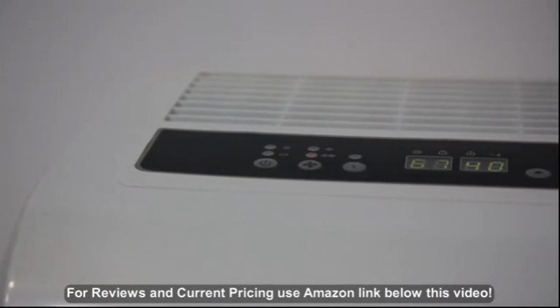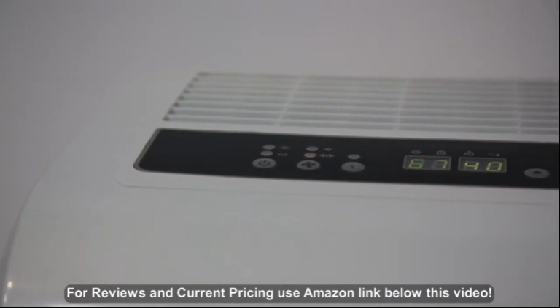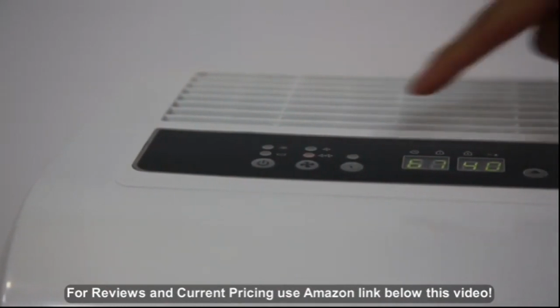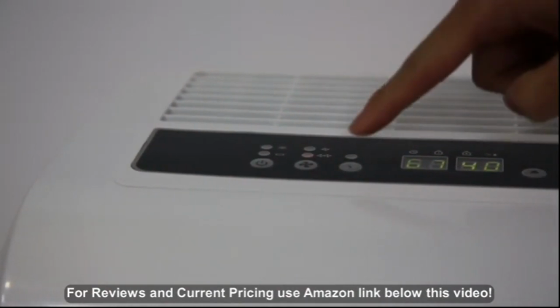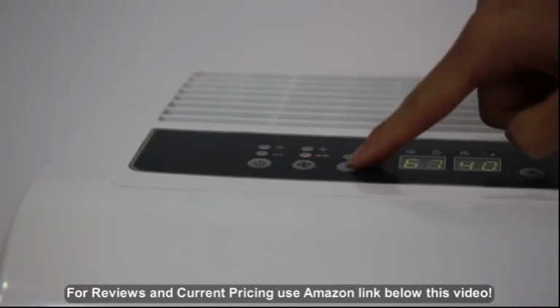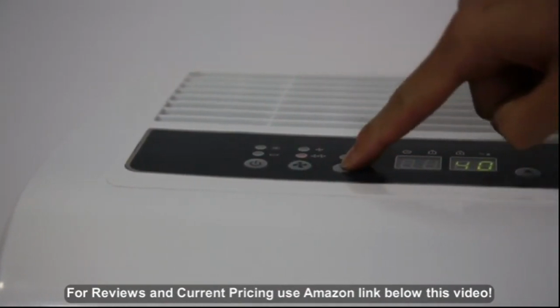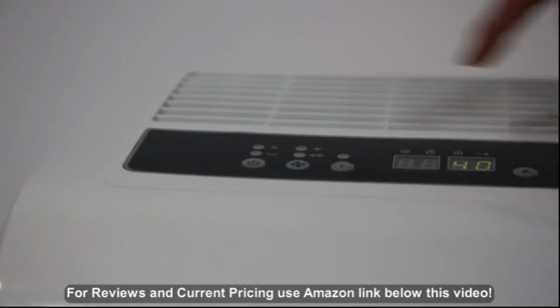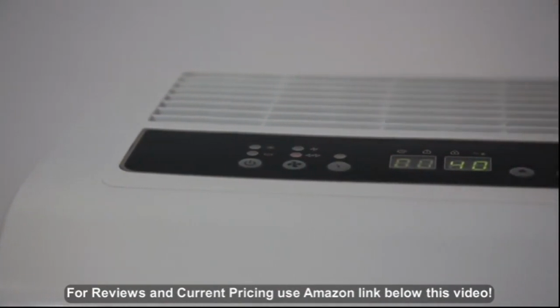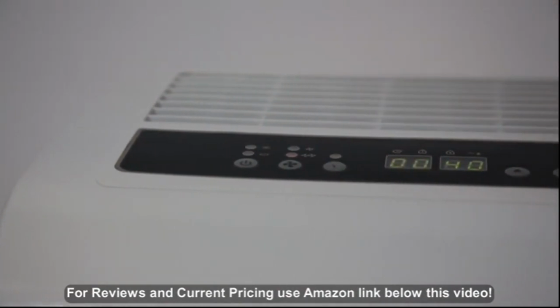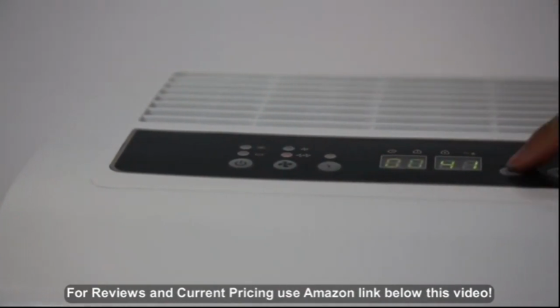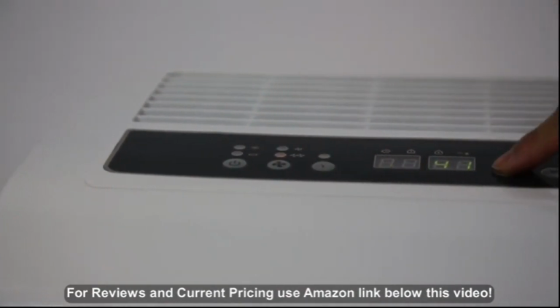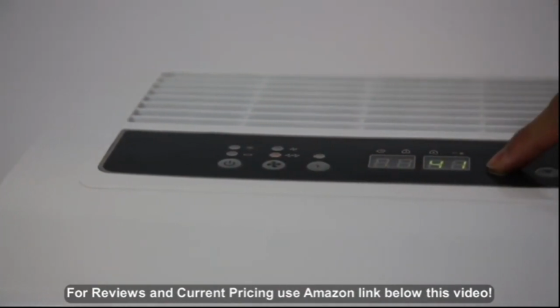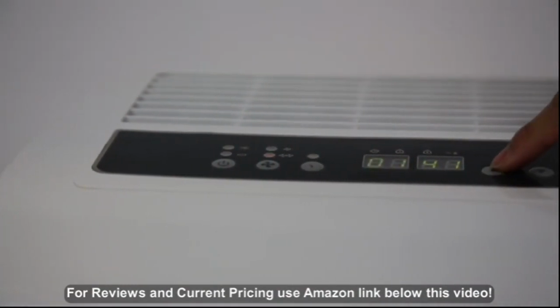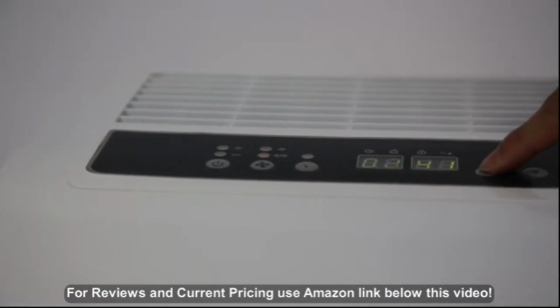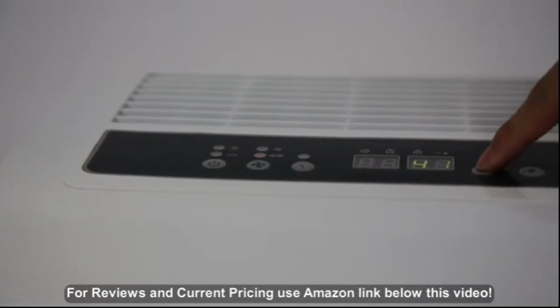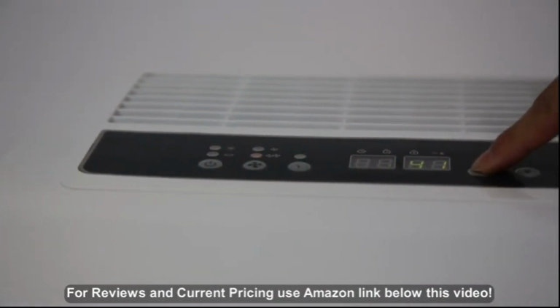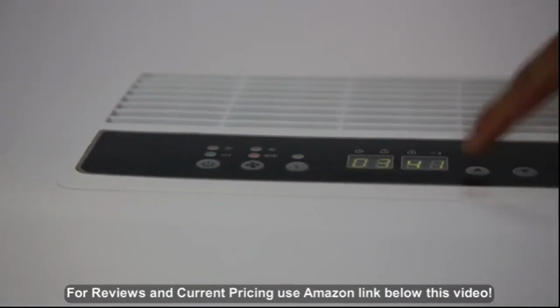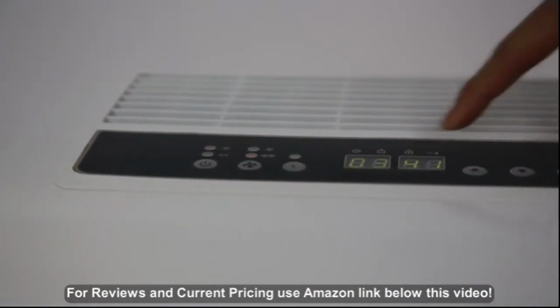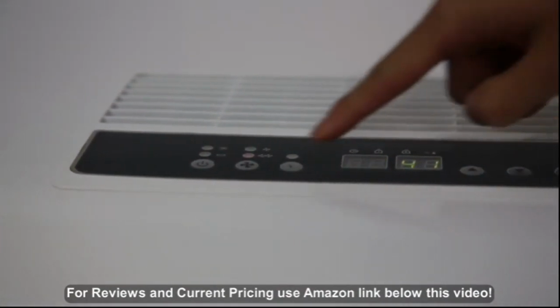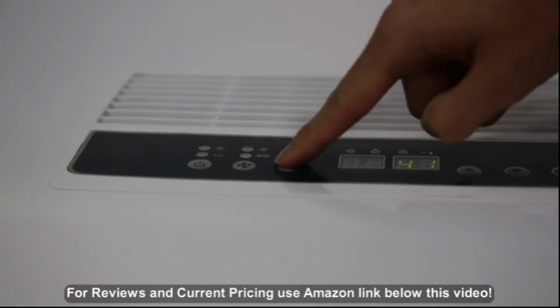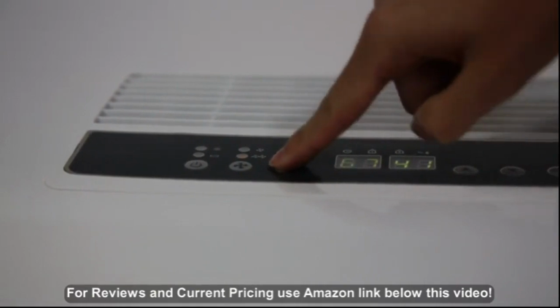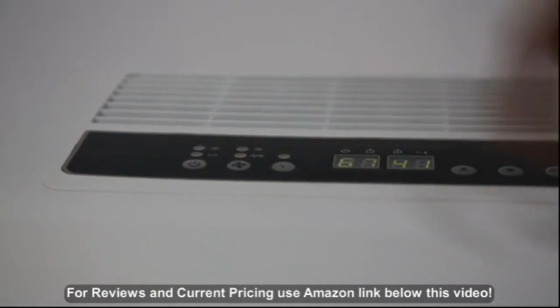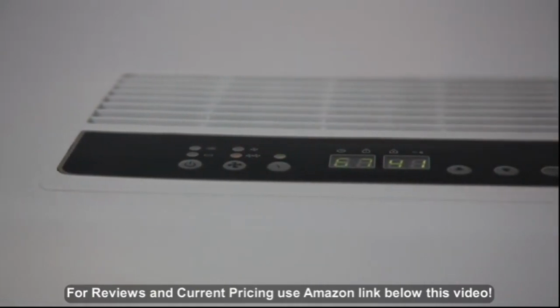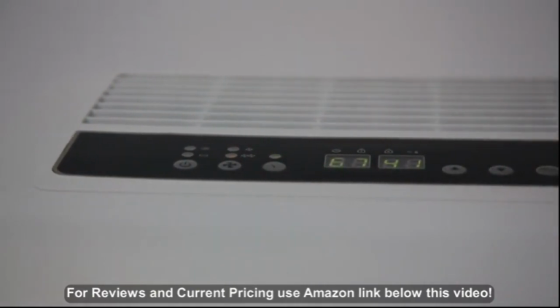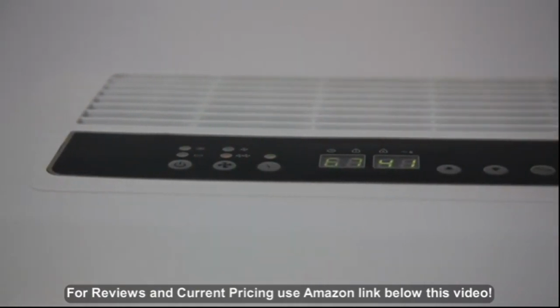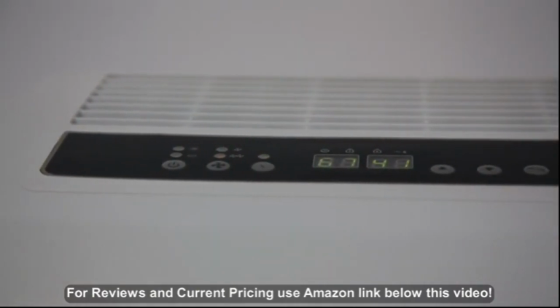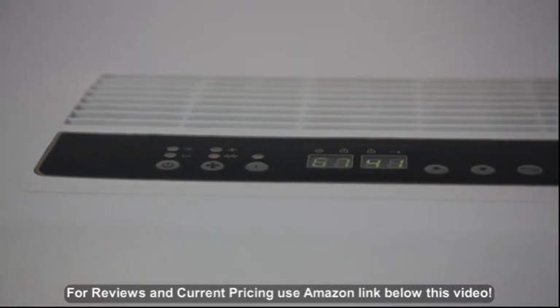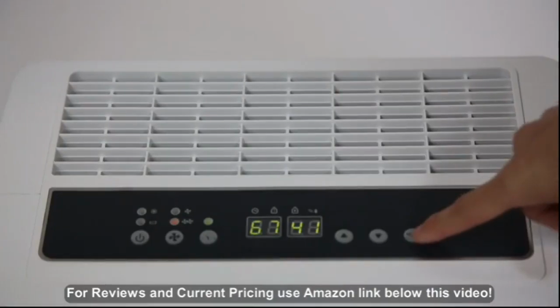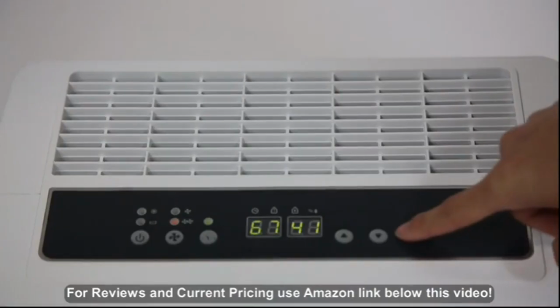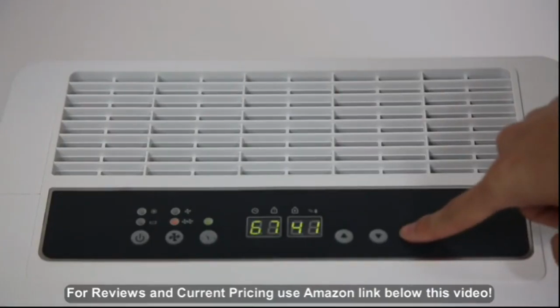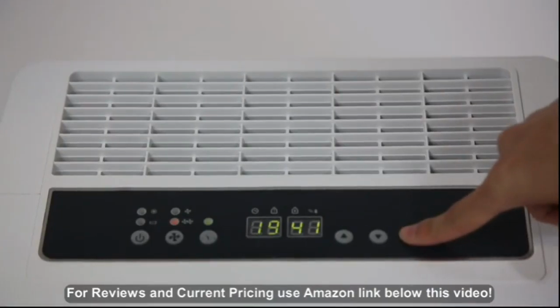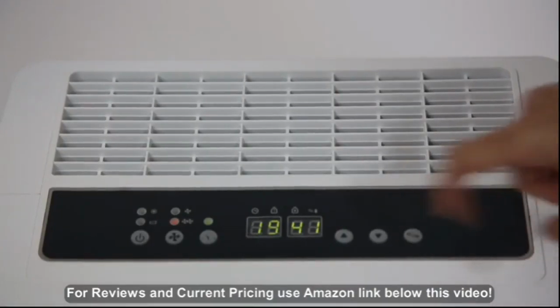clock timer, humidity levels in Celsius or Fahrenheit, and displays air moisture levels as well as your room temperature.